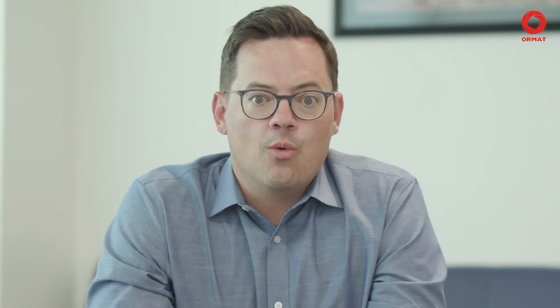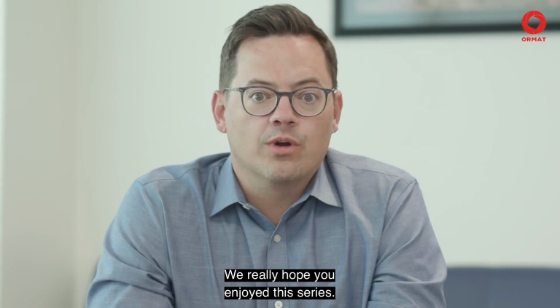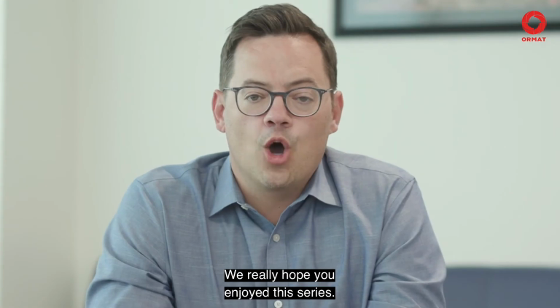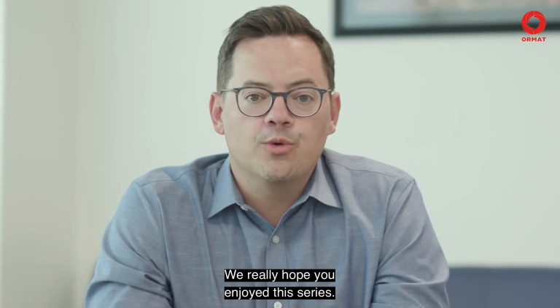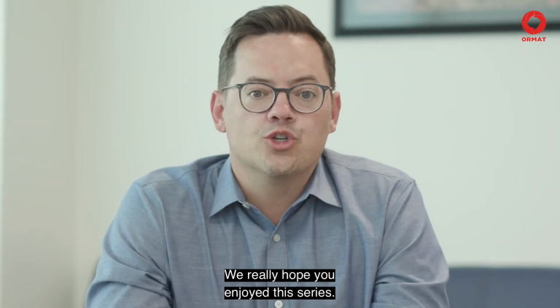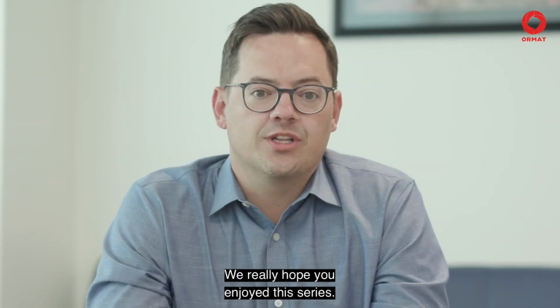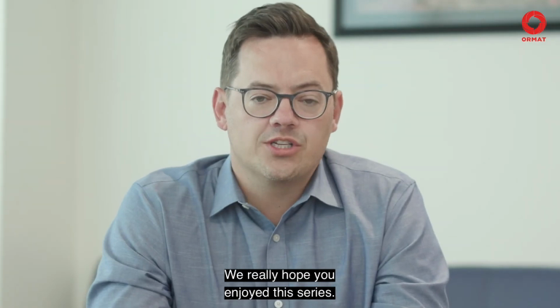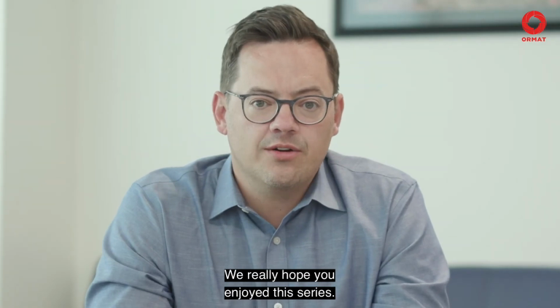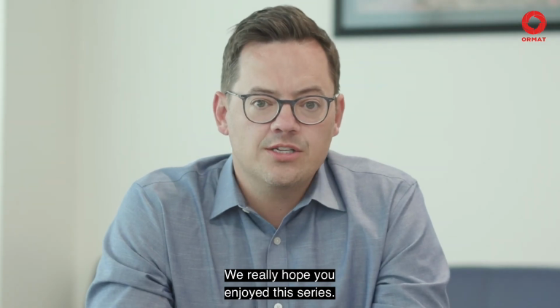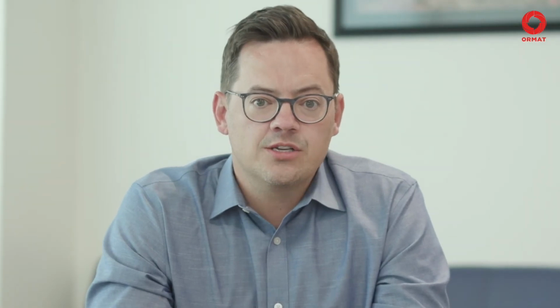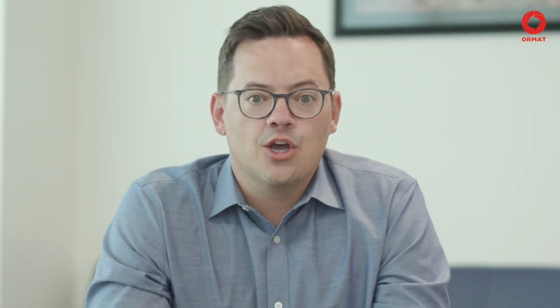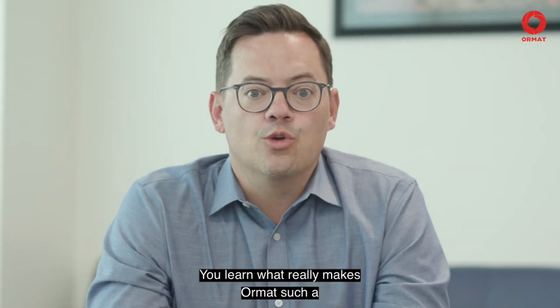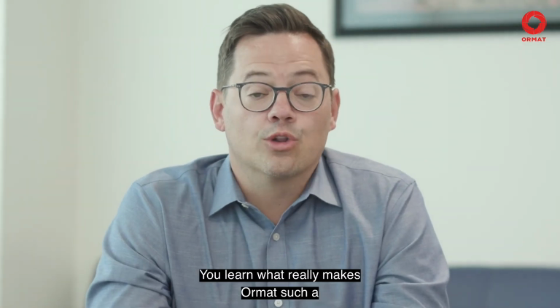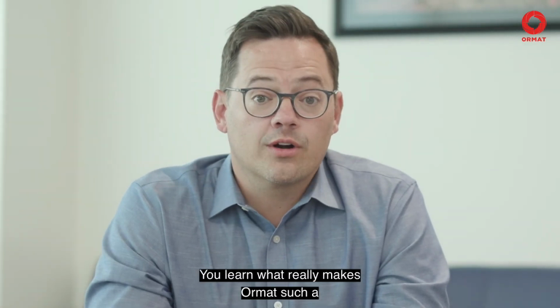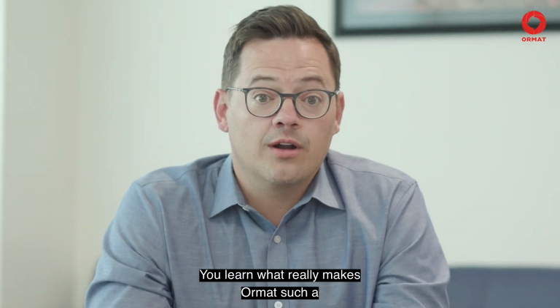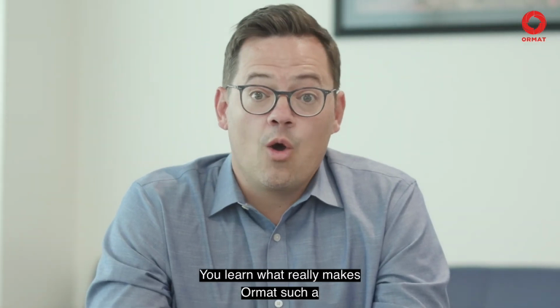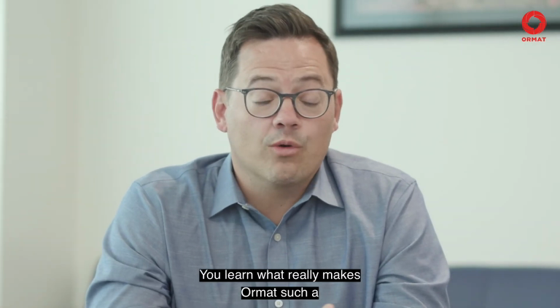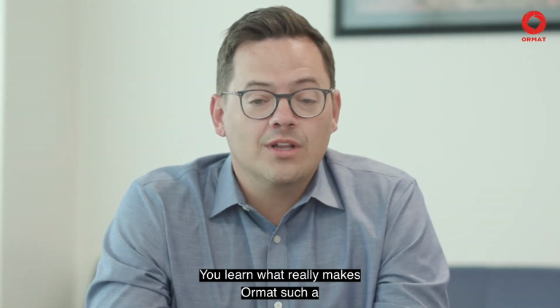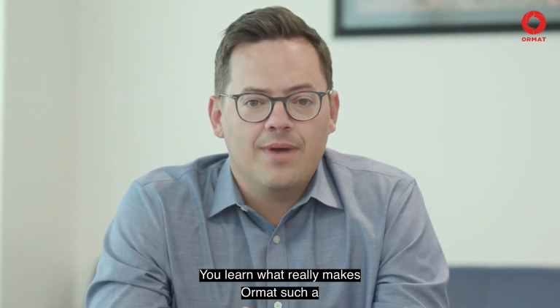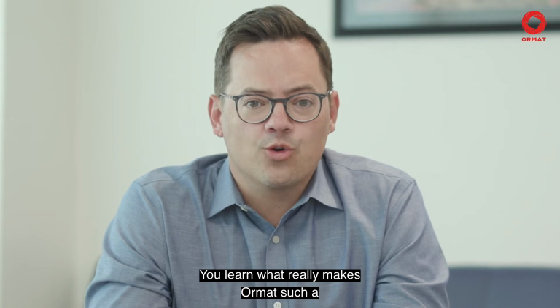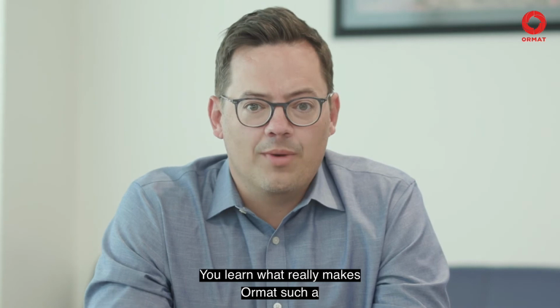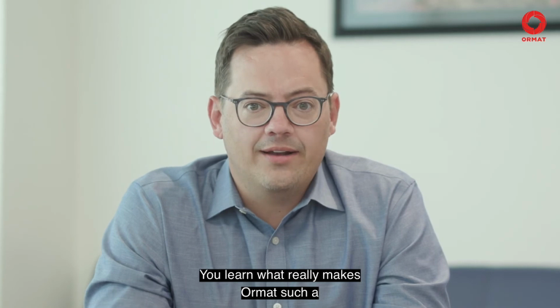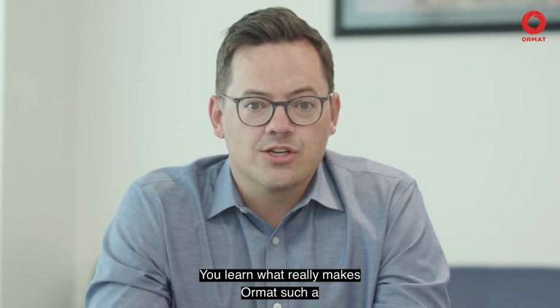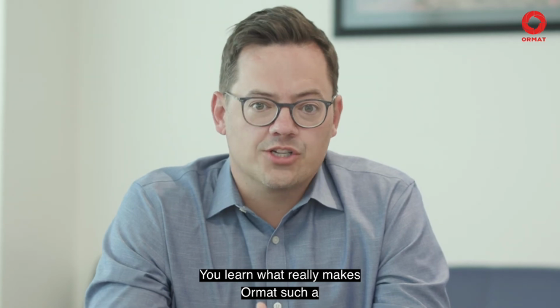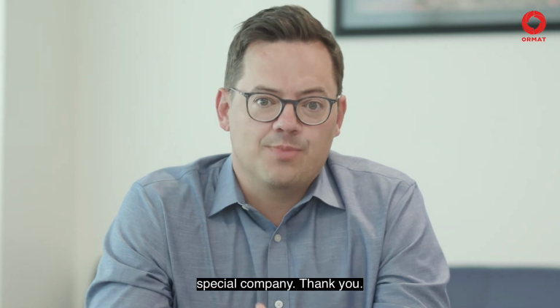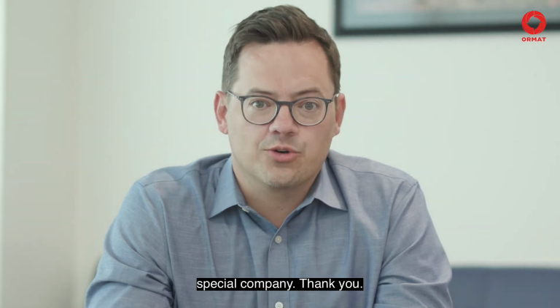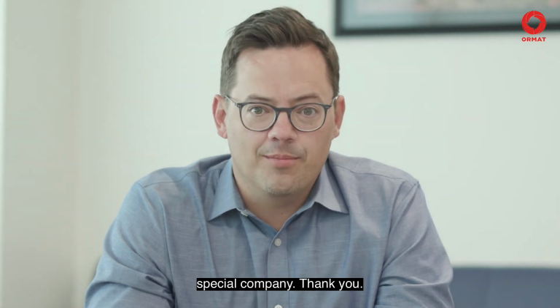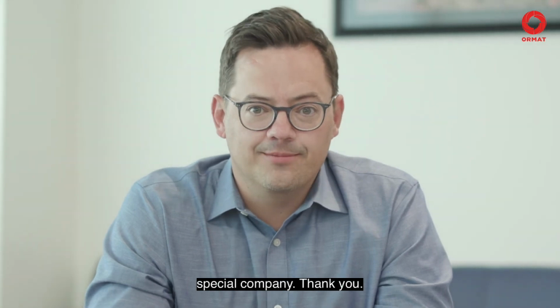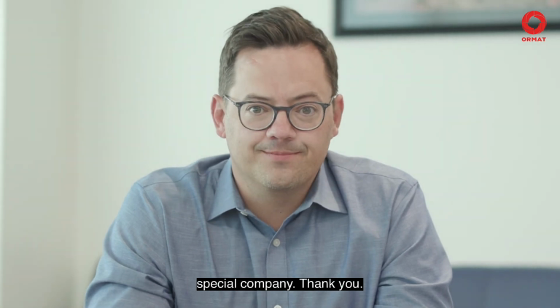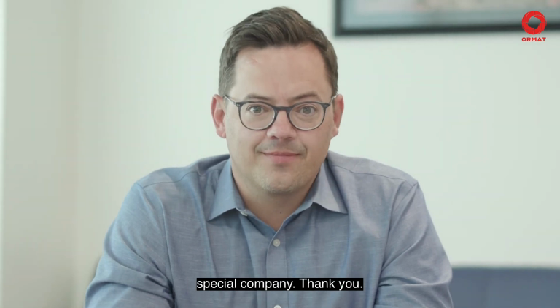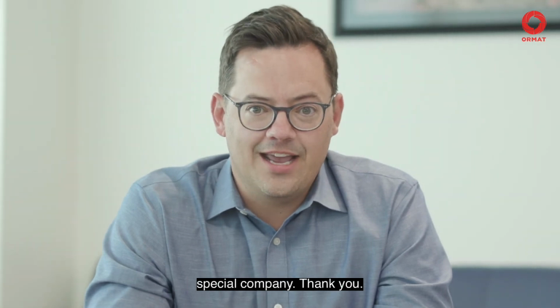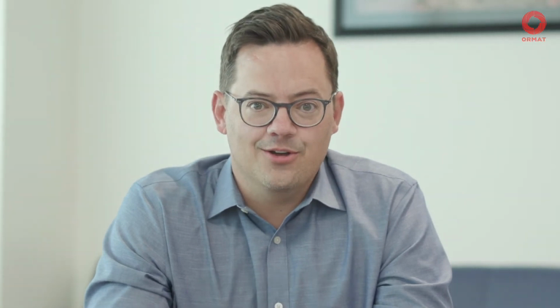We really hope you enjoy this series and learn what really makes Ormat such a special company. Thank you.